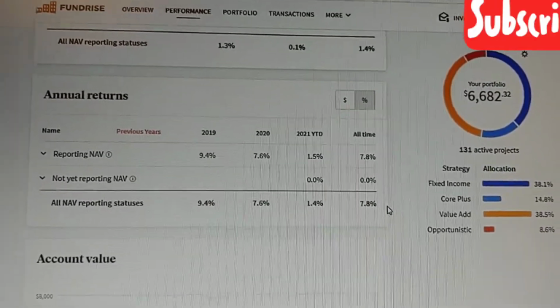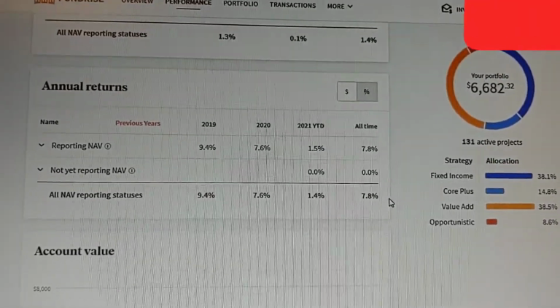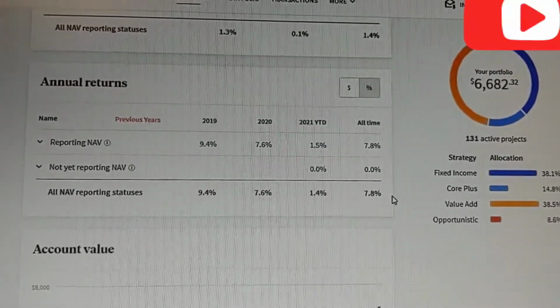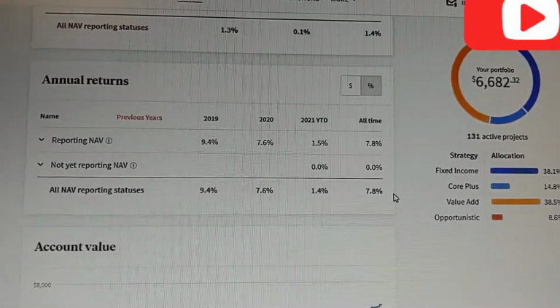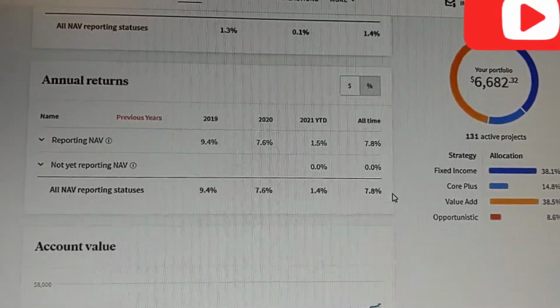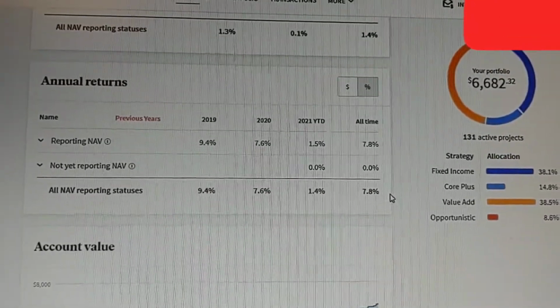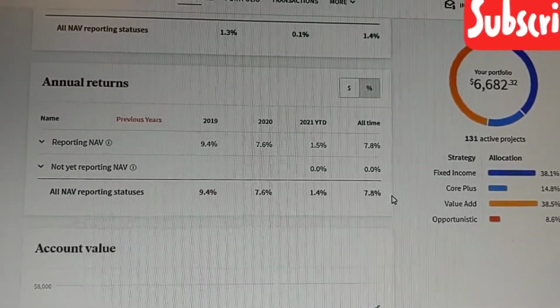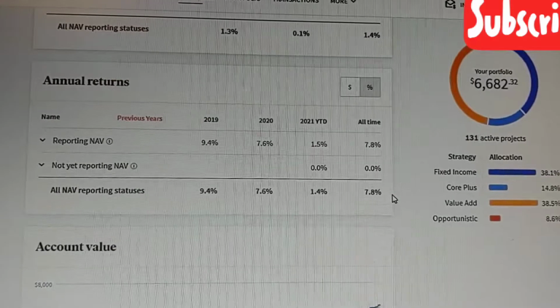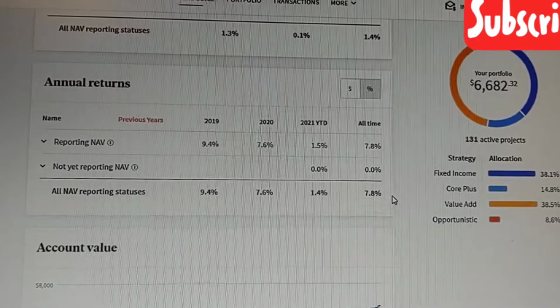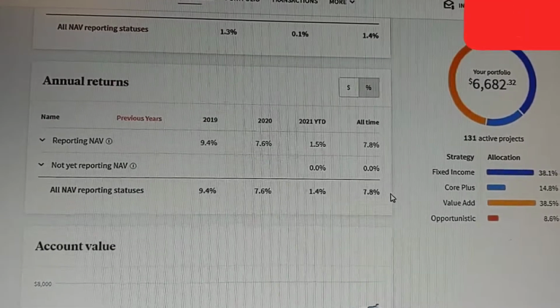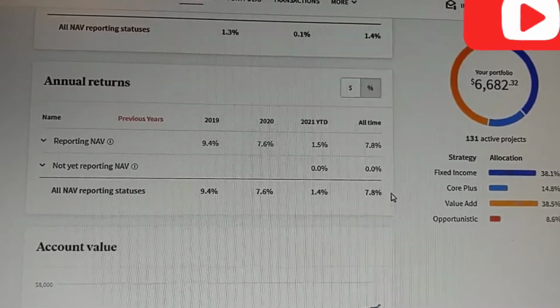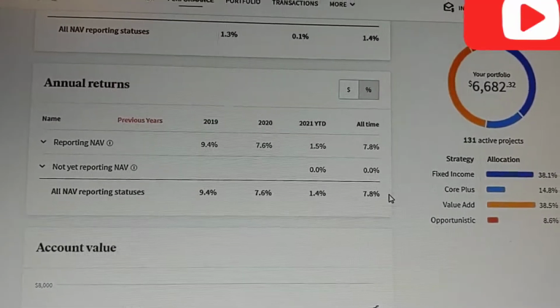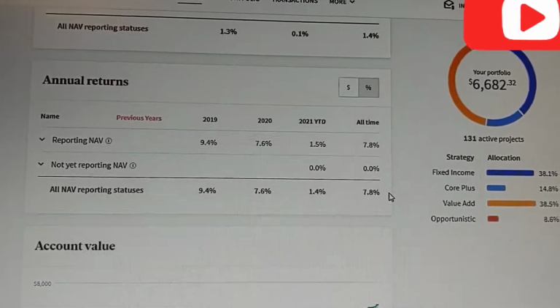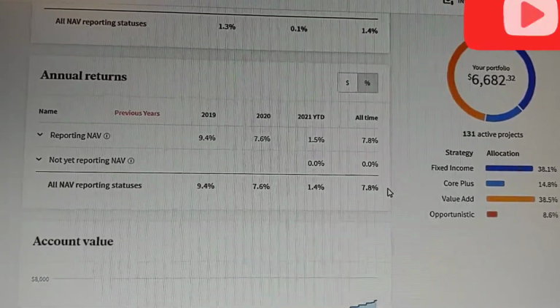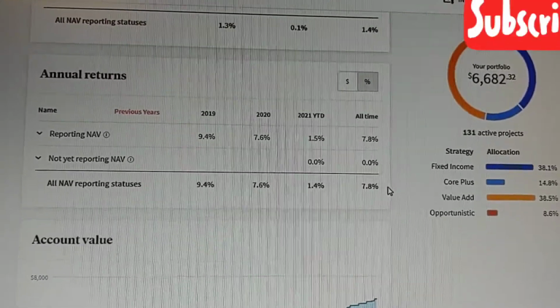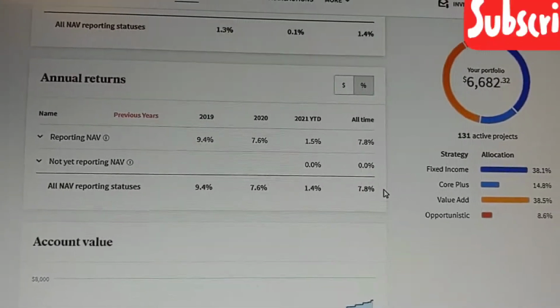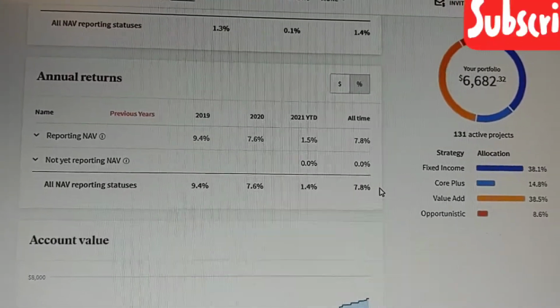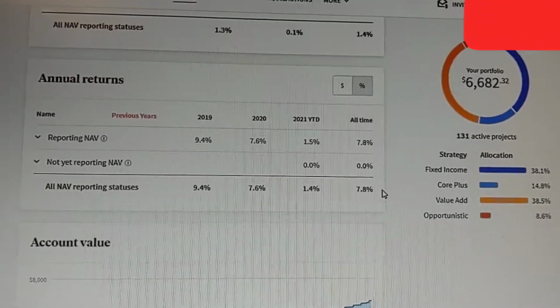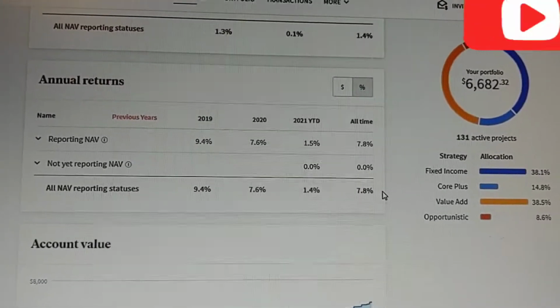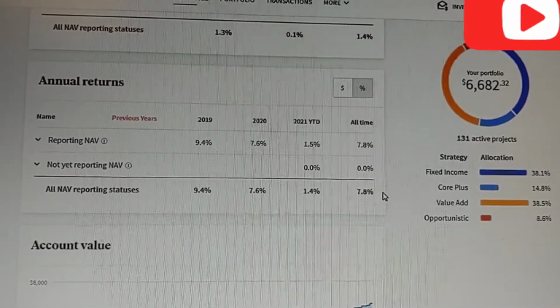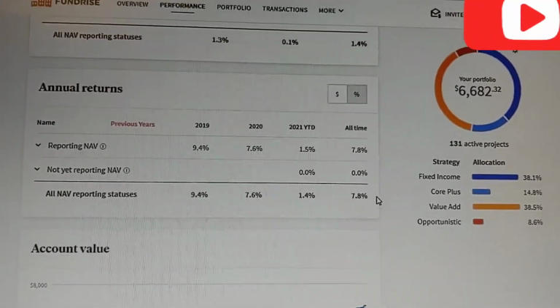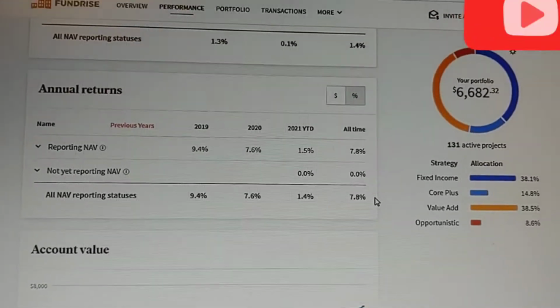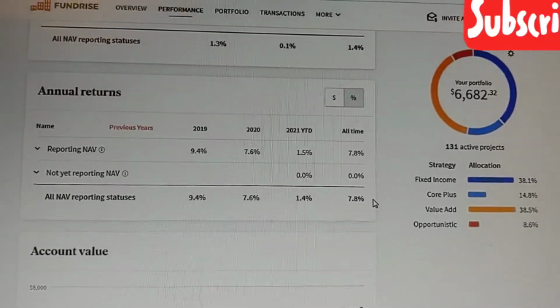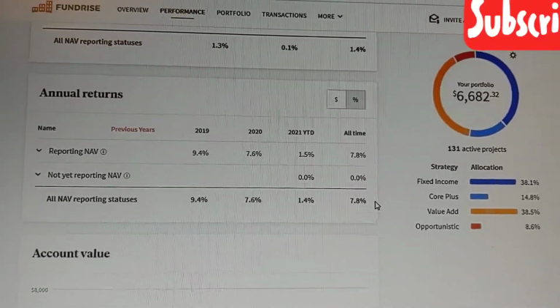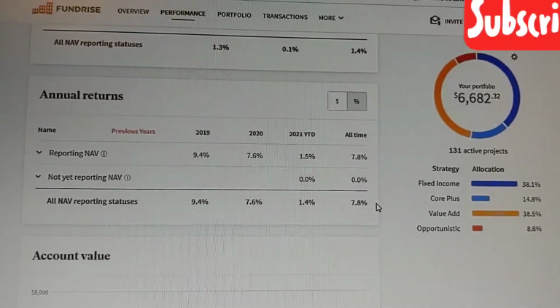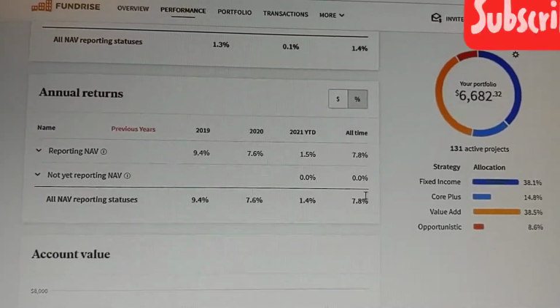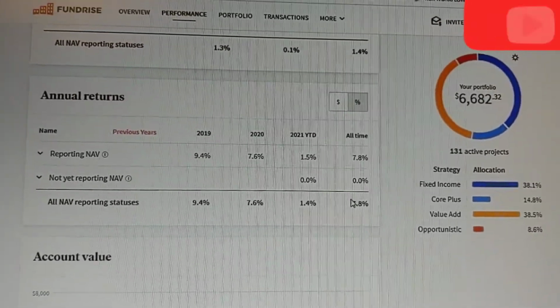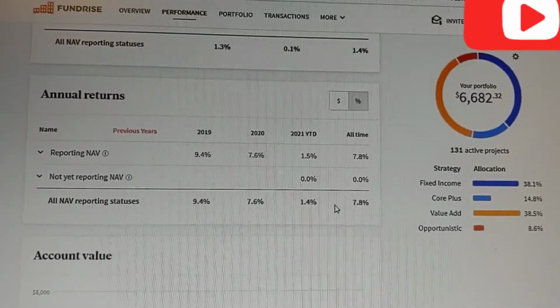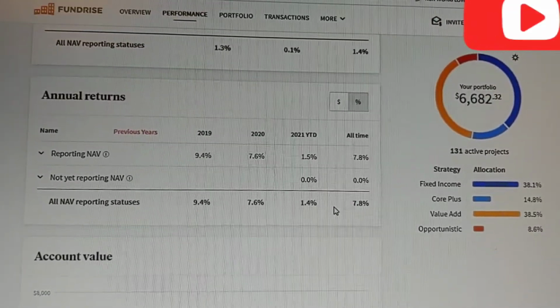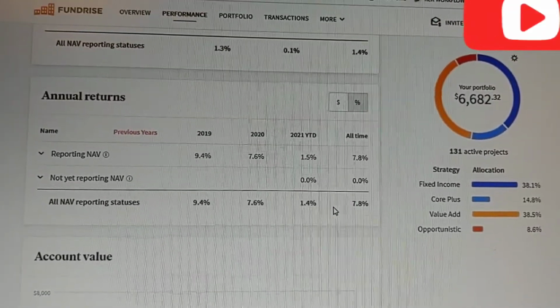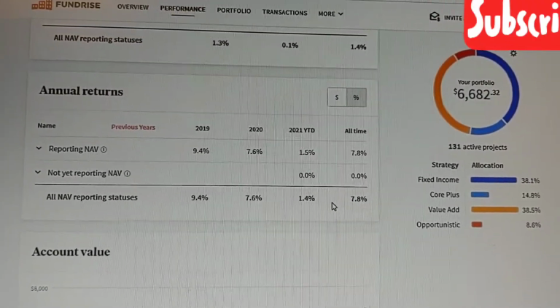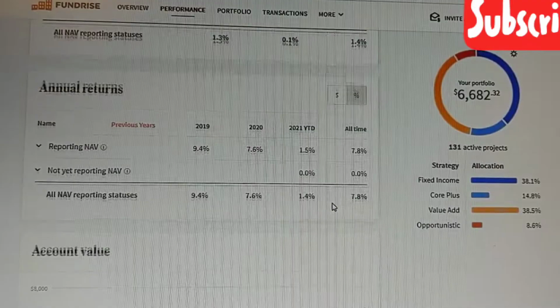It's not bad because you don't have to do anything. You just invest. It's like a REIT. So 8% is not bad overall.